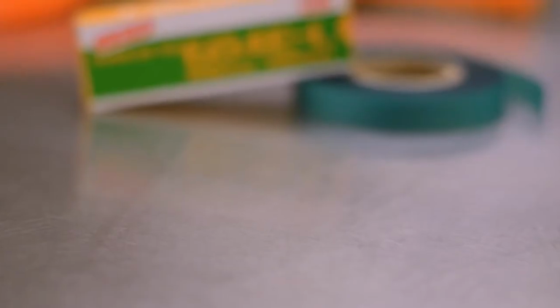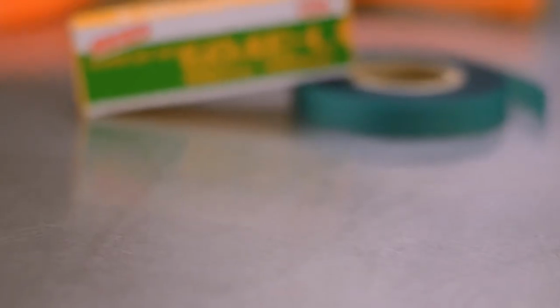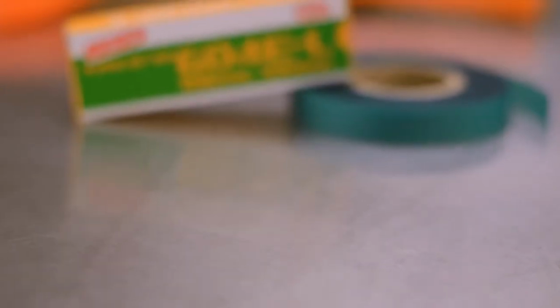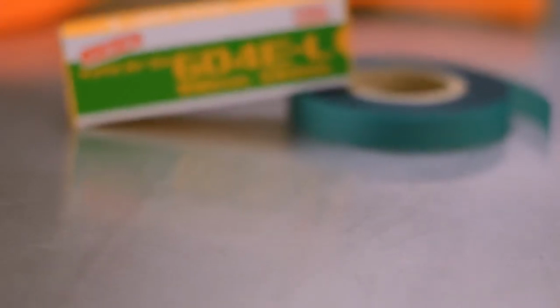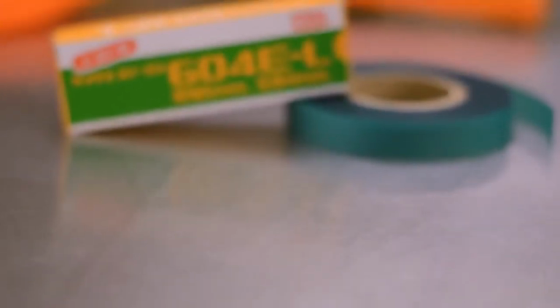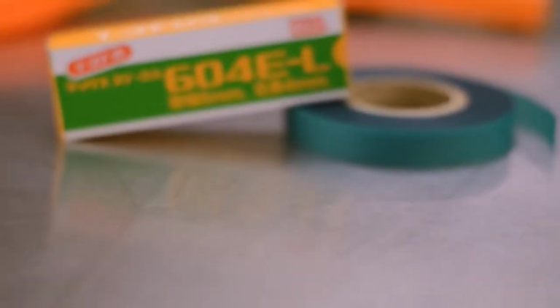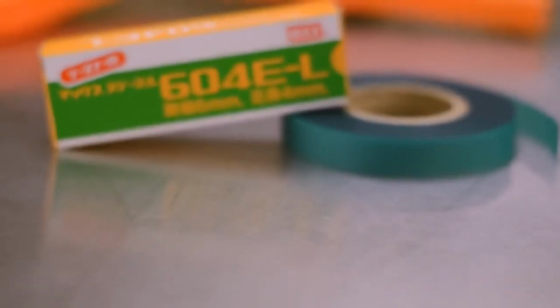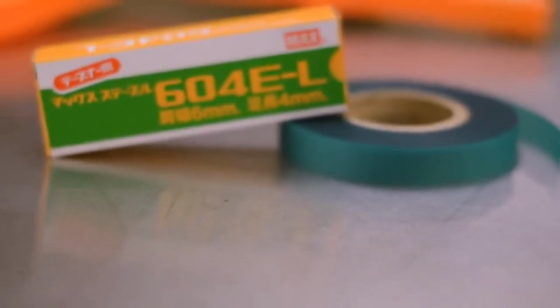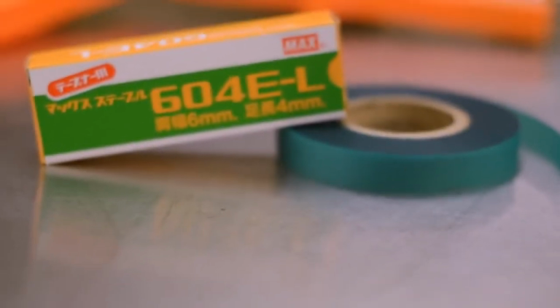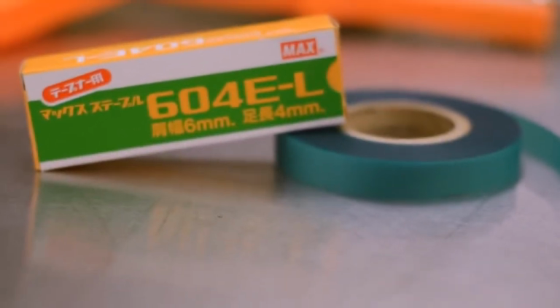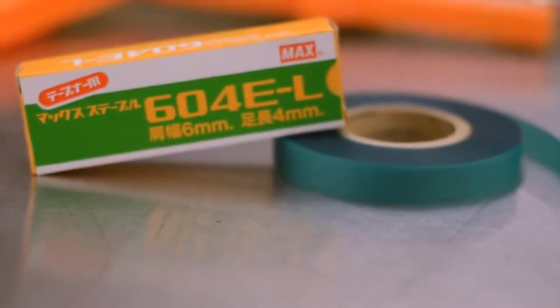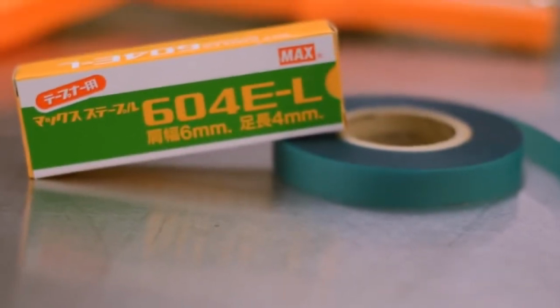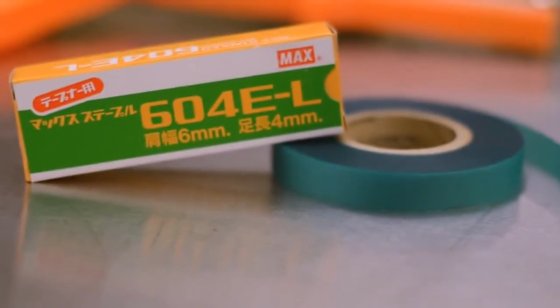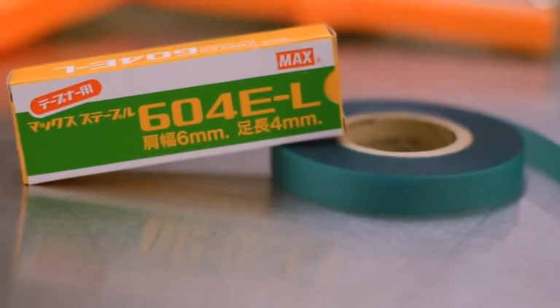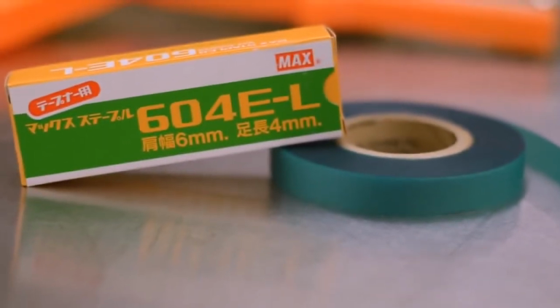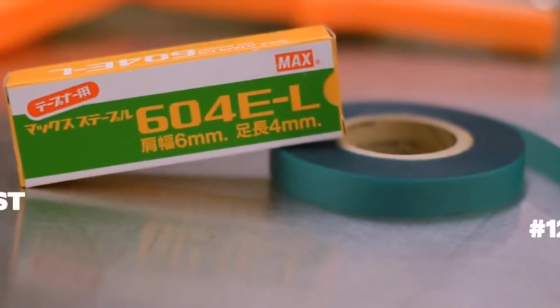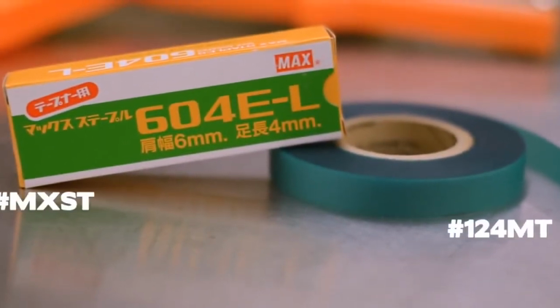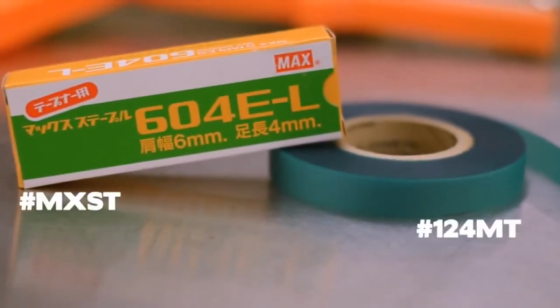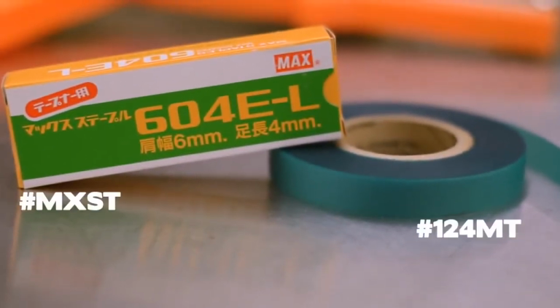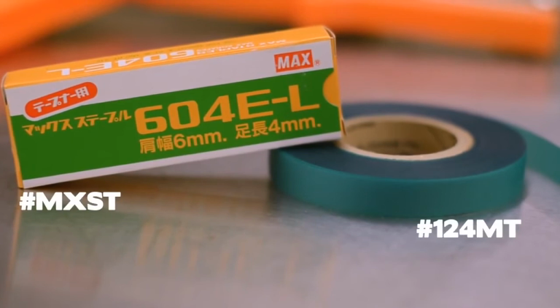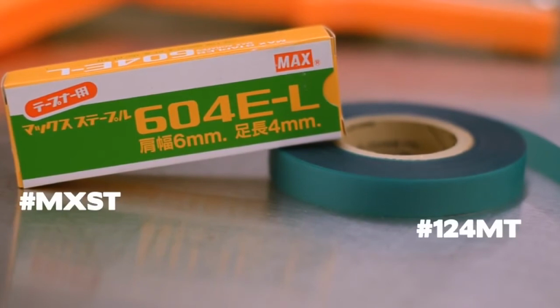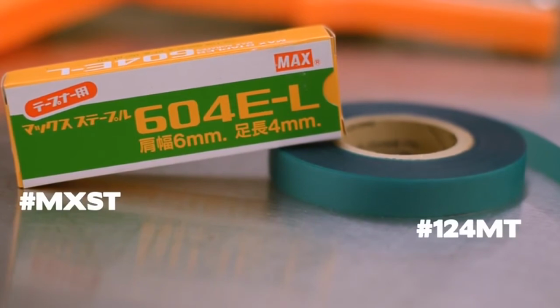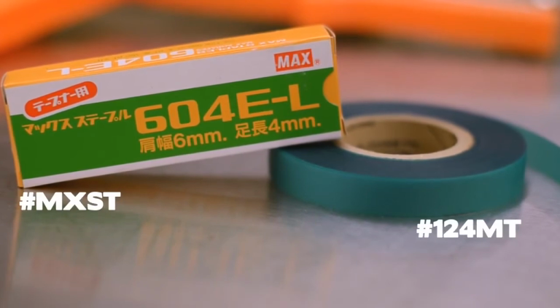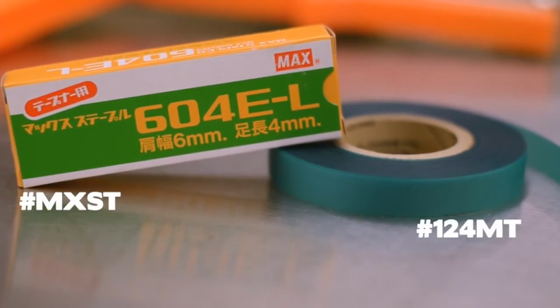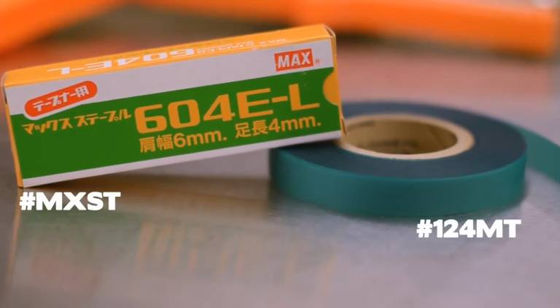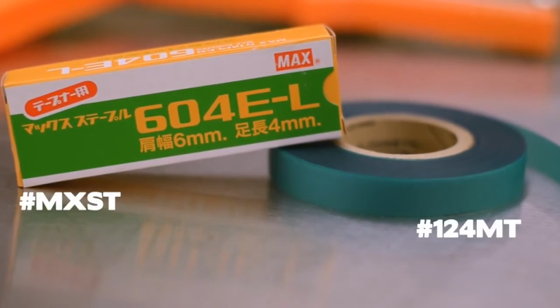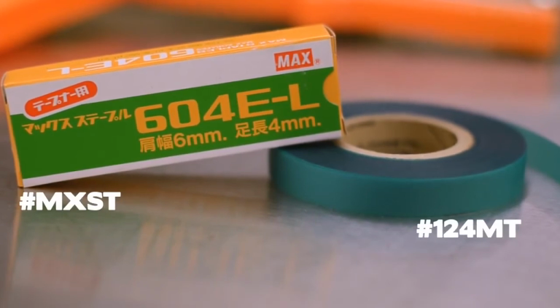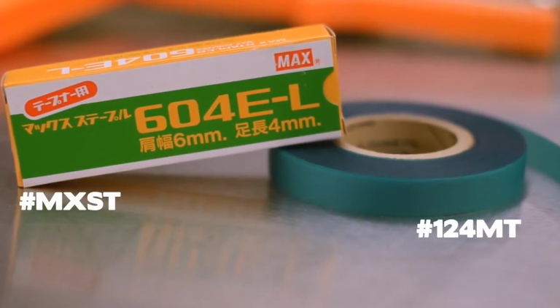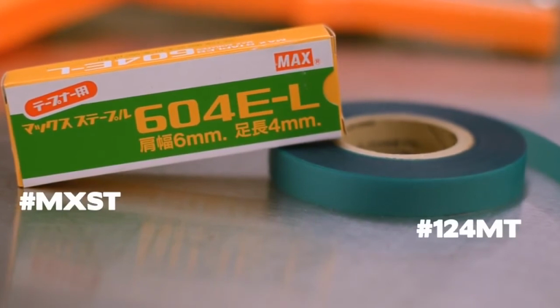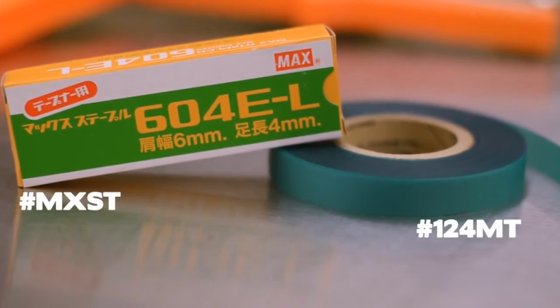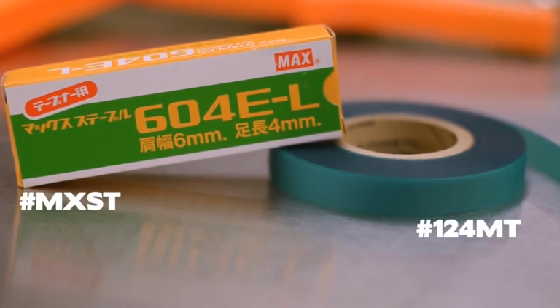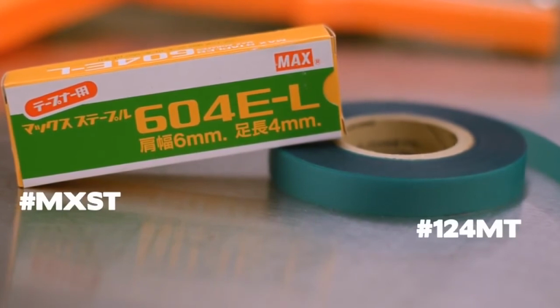Before you get started, you'll need to have a set of MXST staples and a roll of half-inch plant tie ribbon.